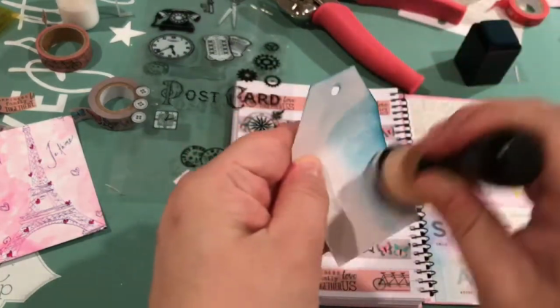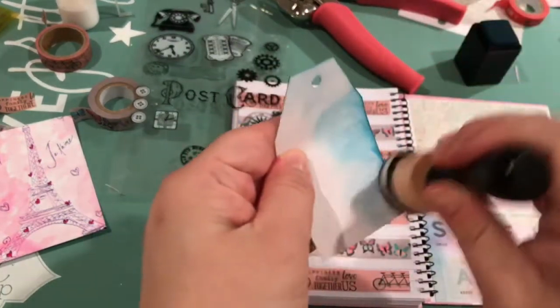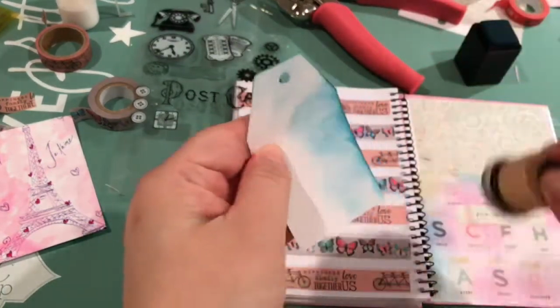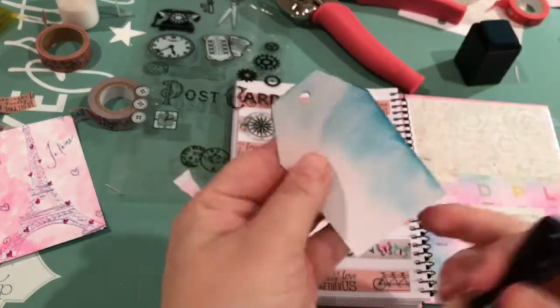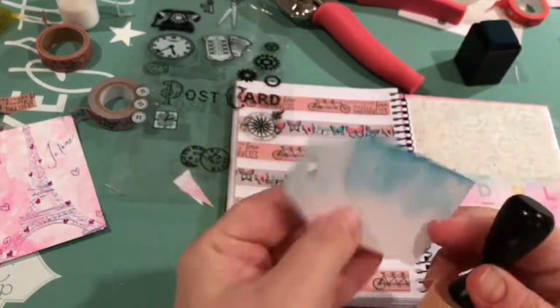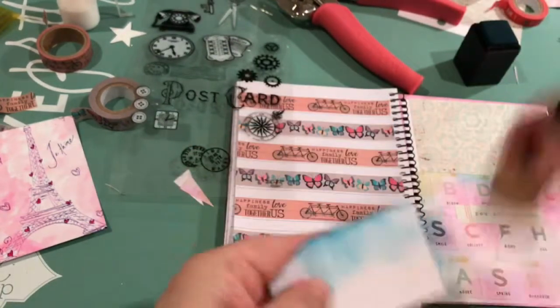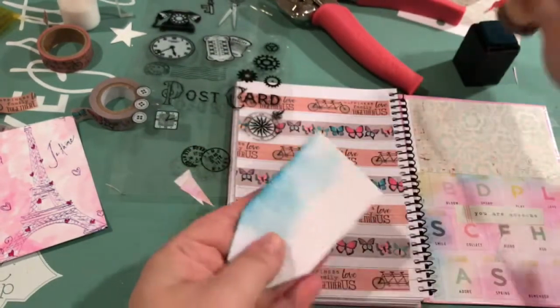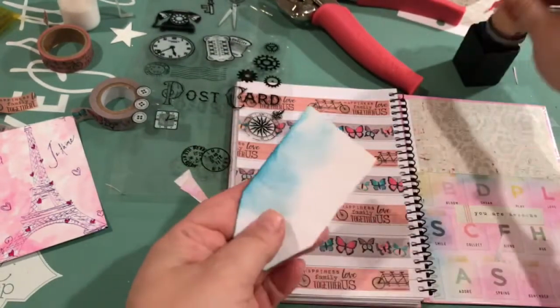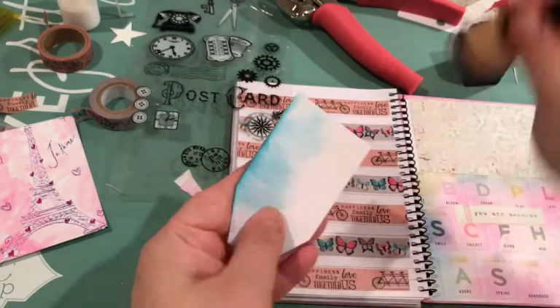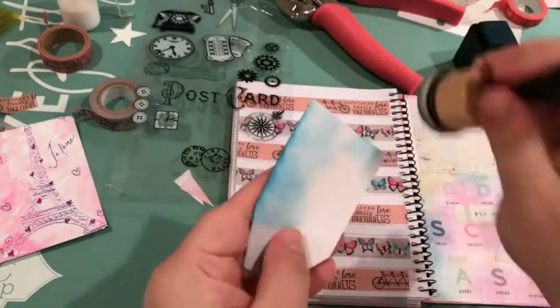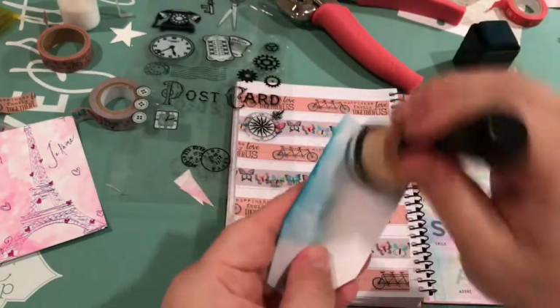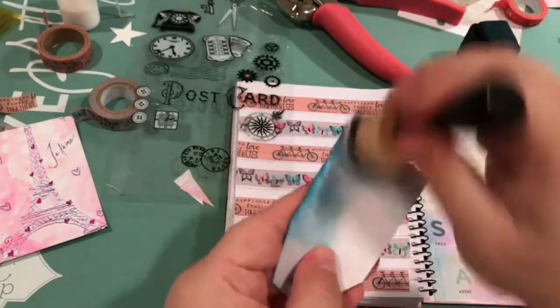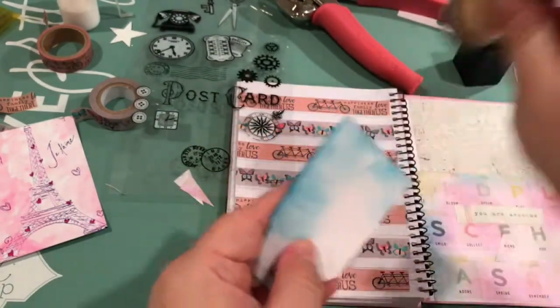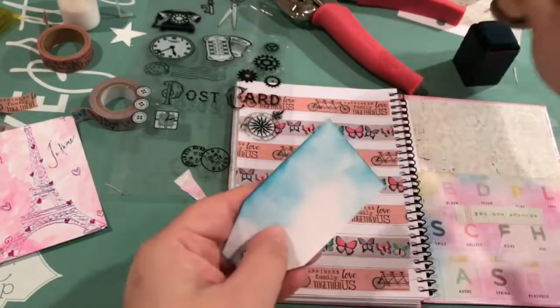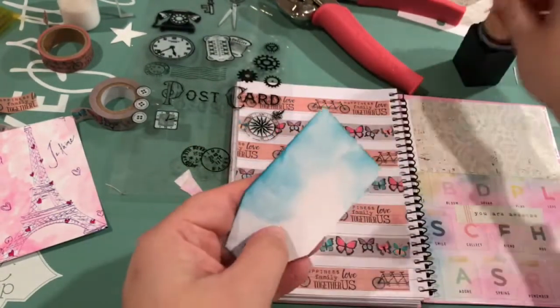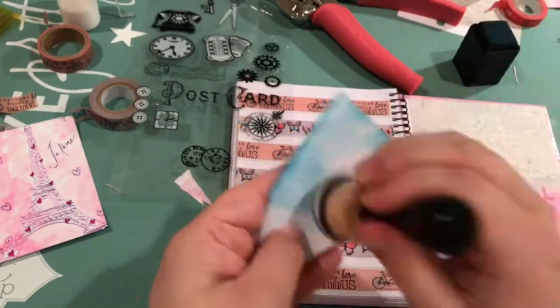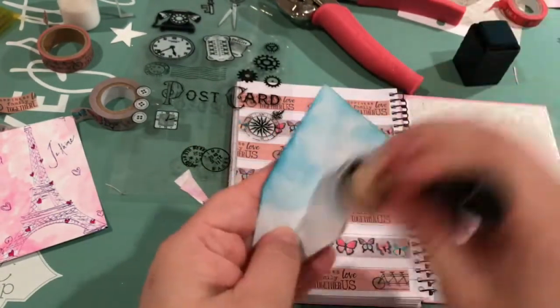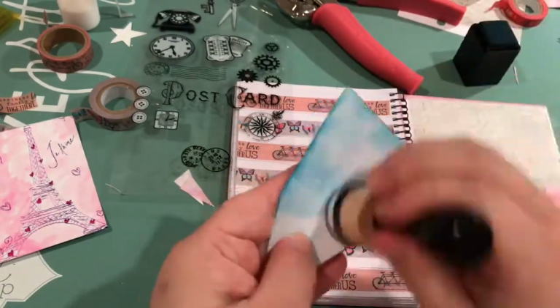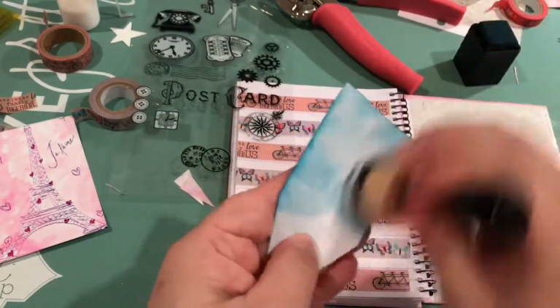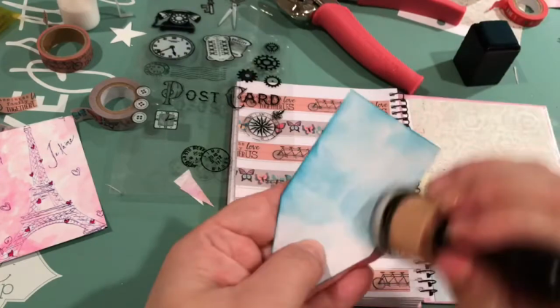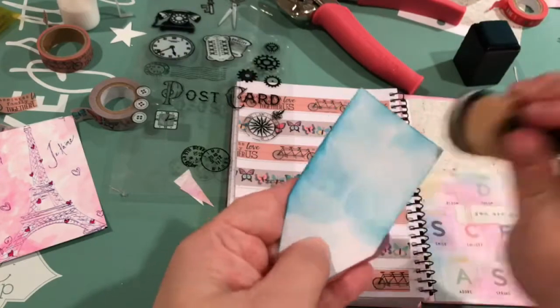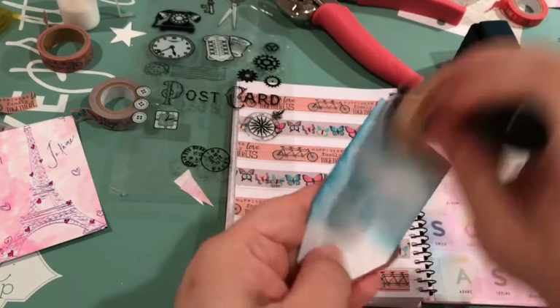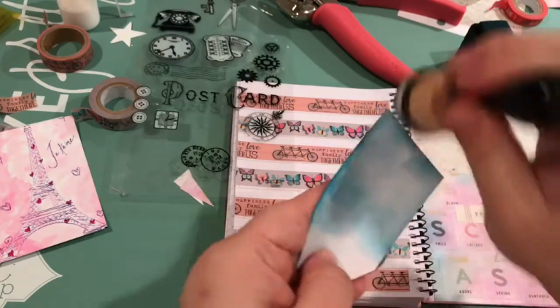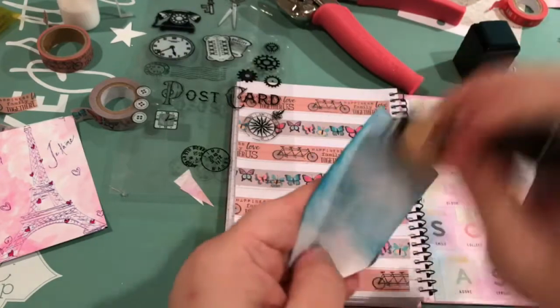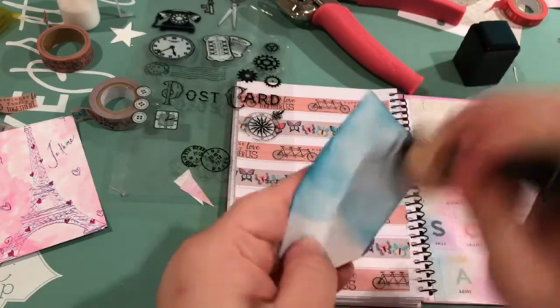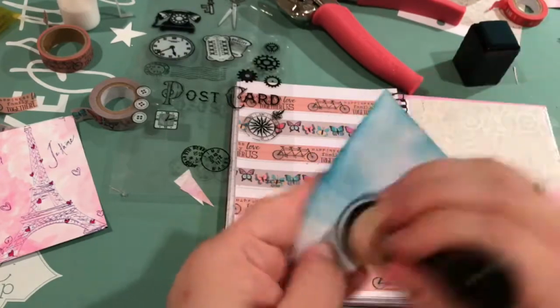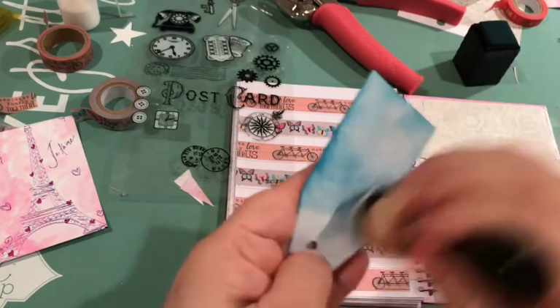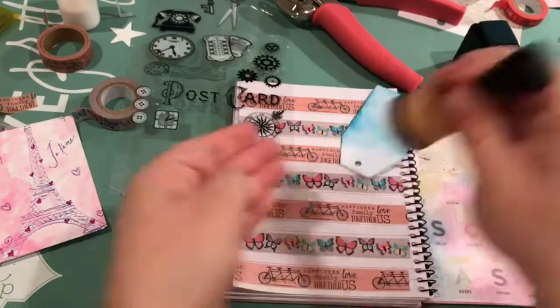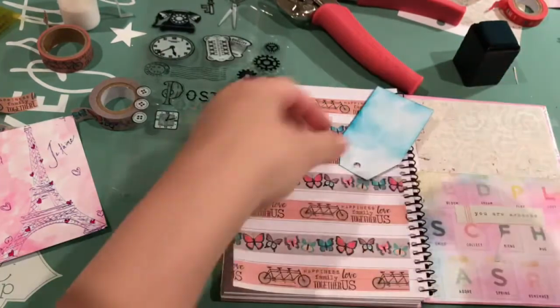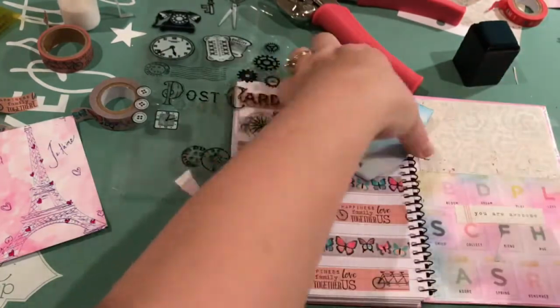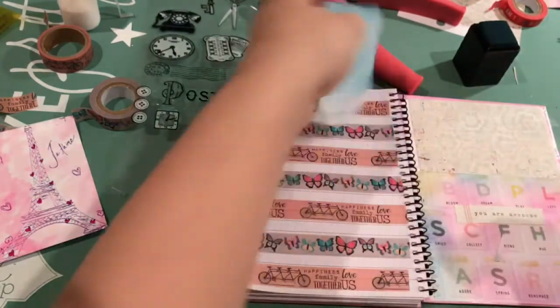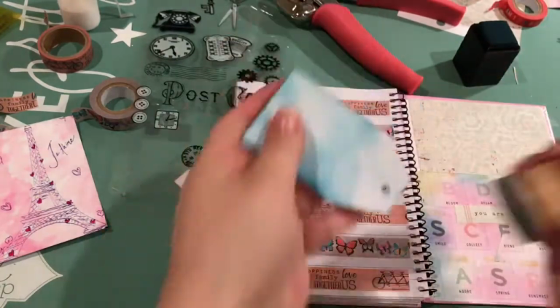I'm using the mini ink pads that I just got in my haul — those came out really cute. I like that they stack too, very convenient.